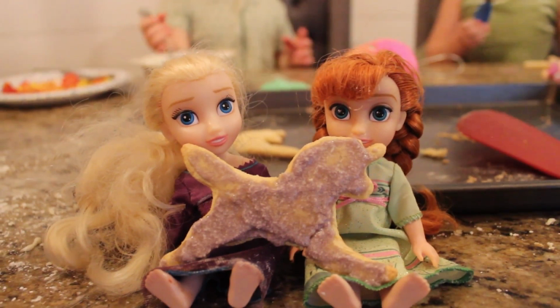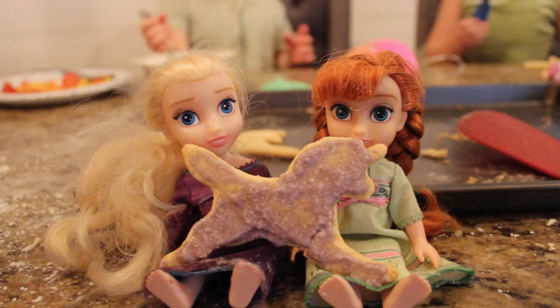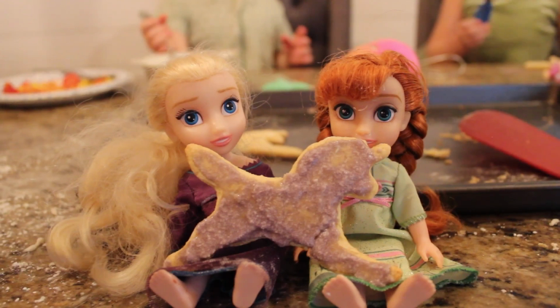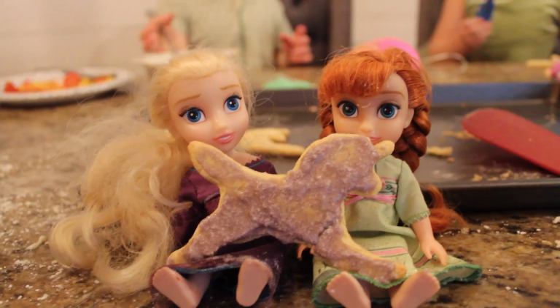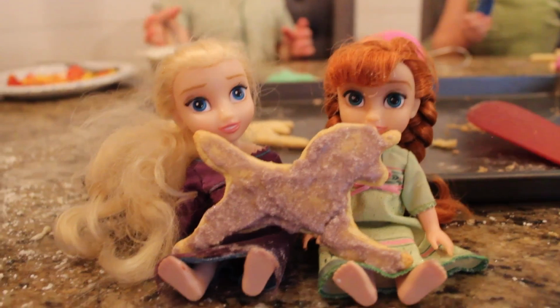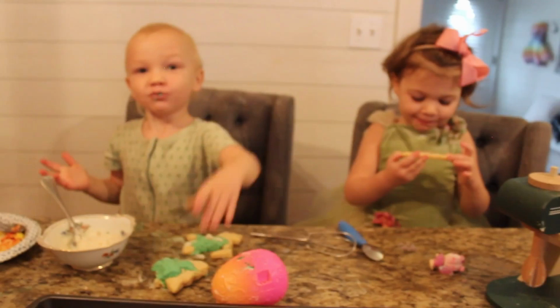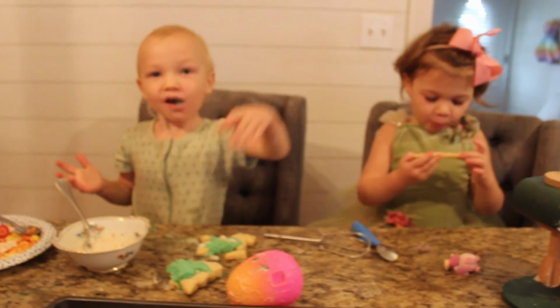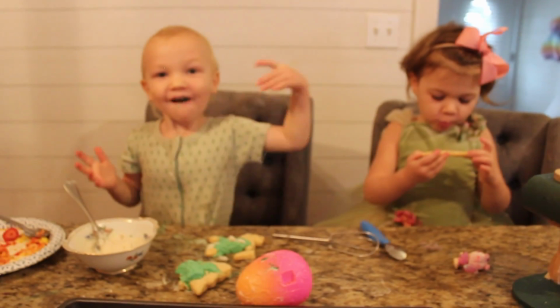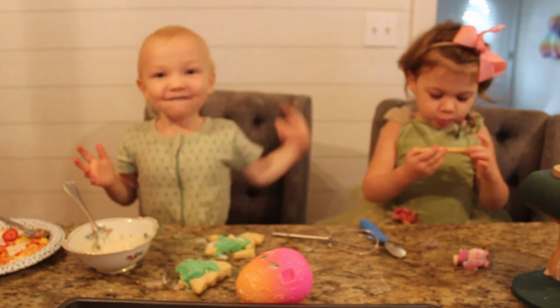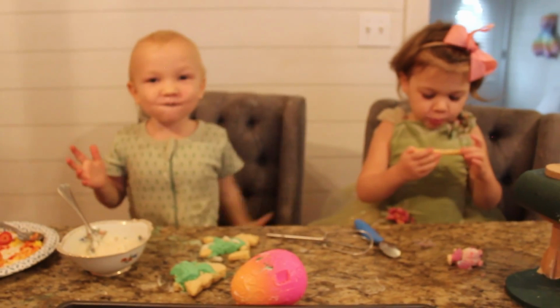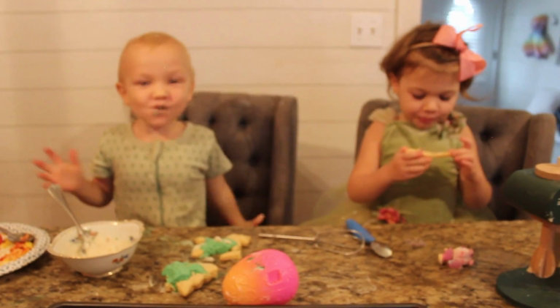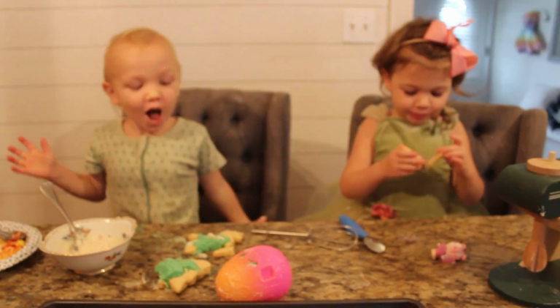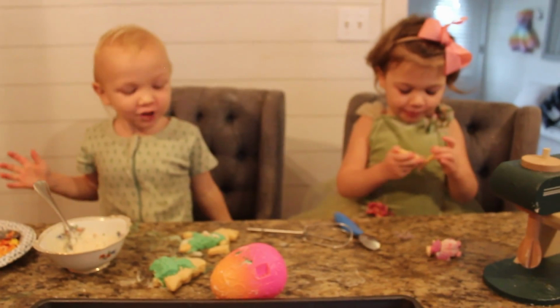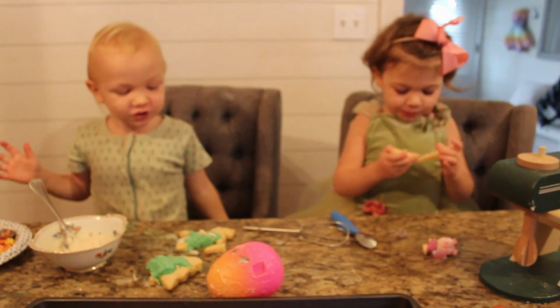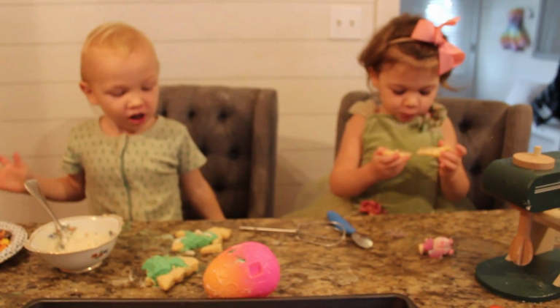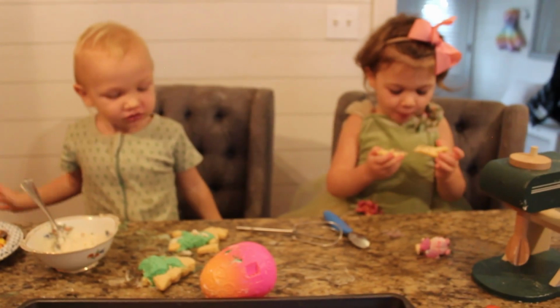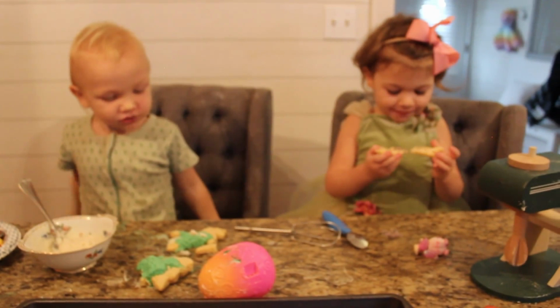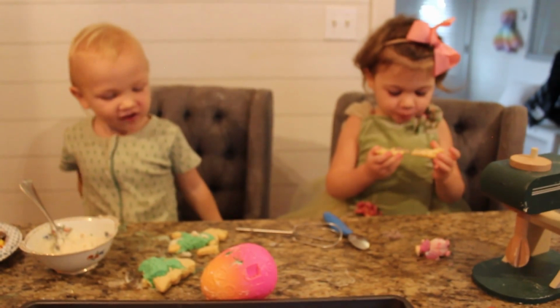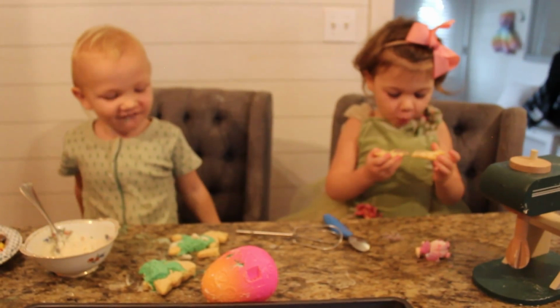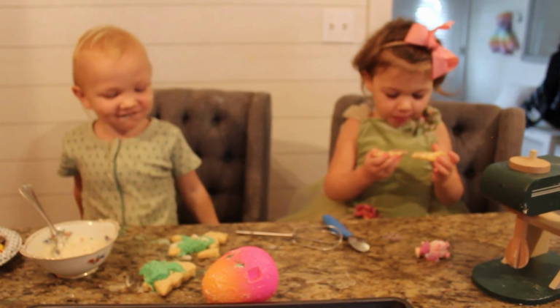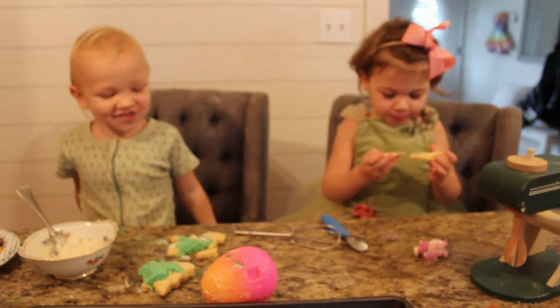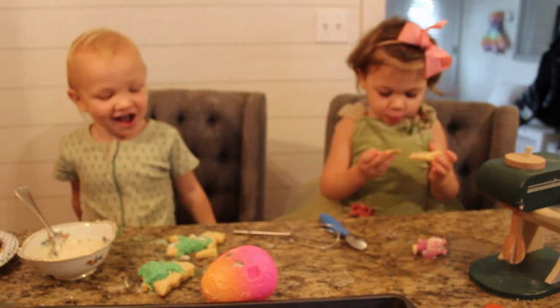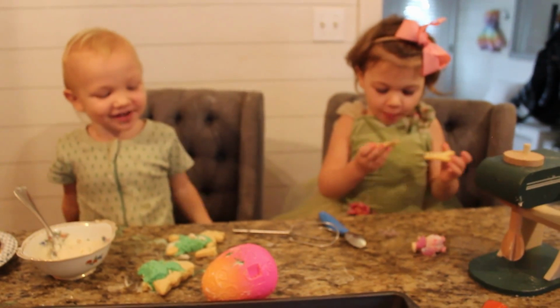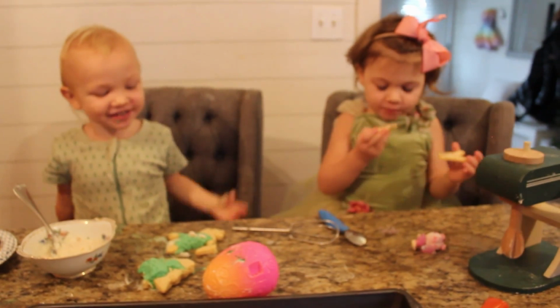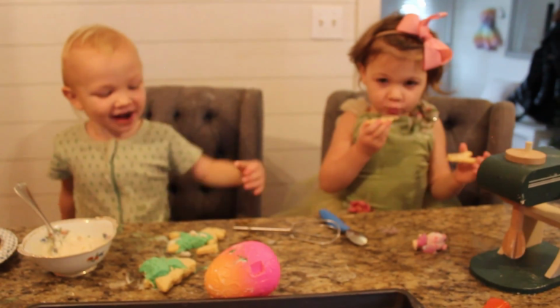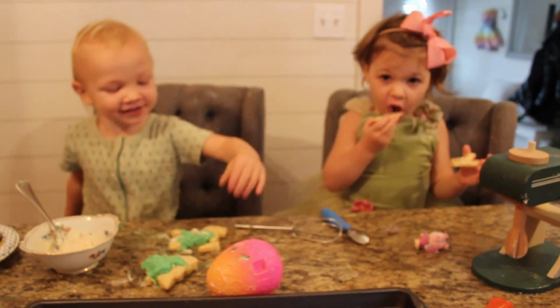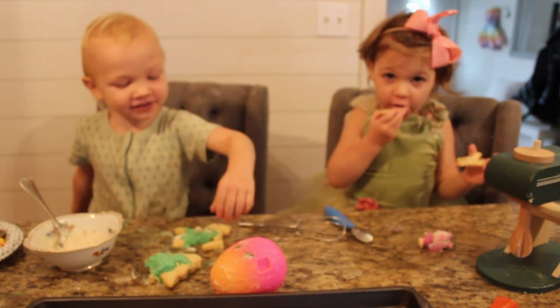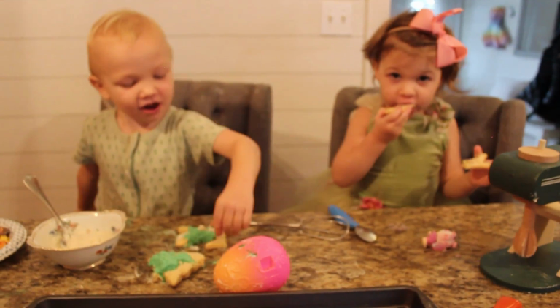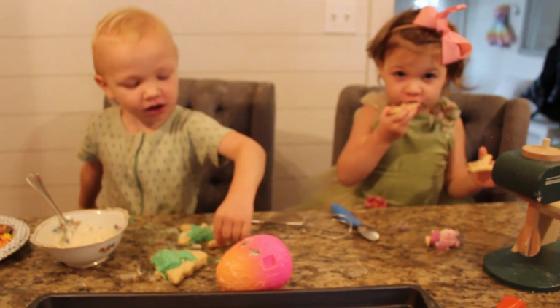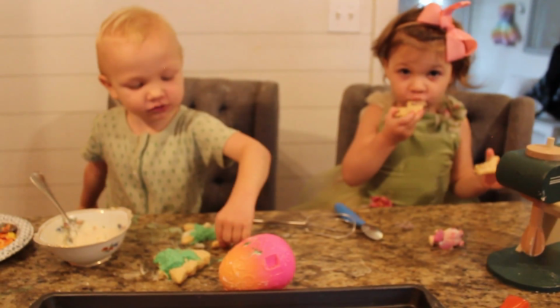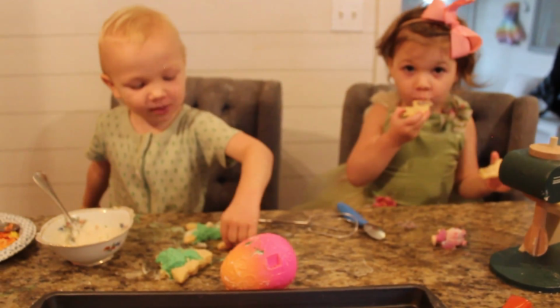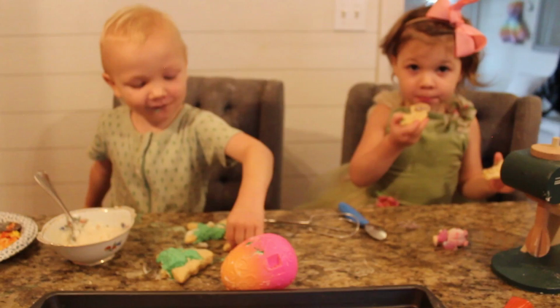They're great. Yummy. Thanks for watching.